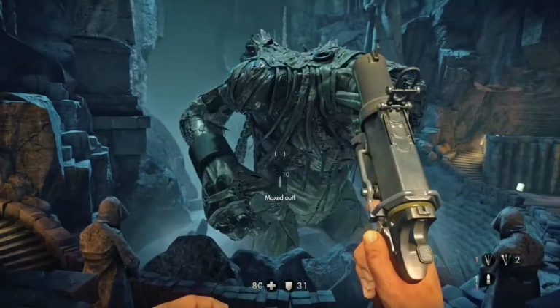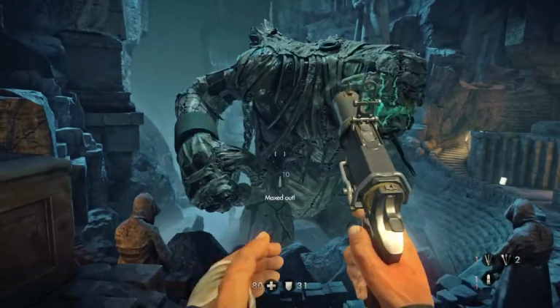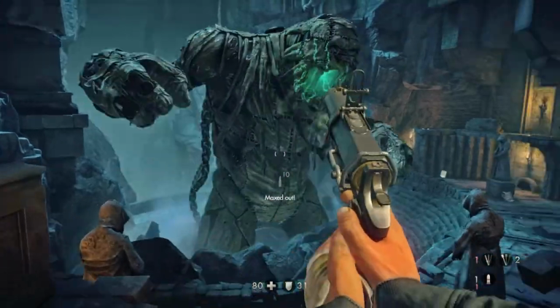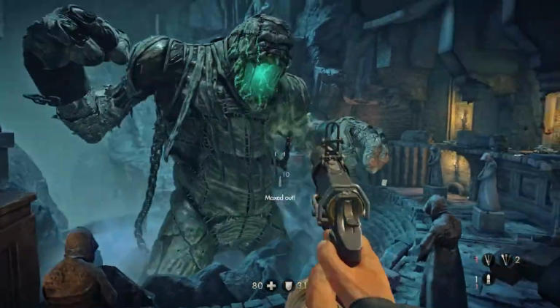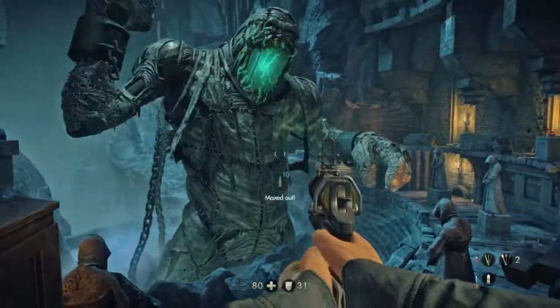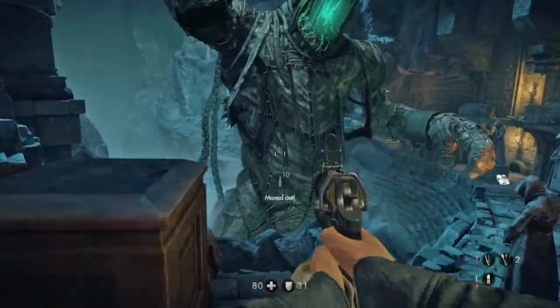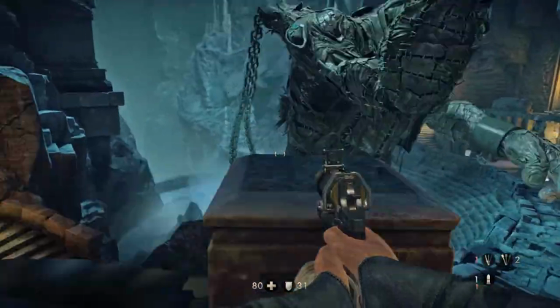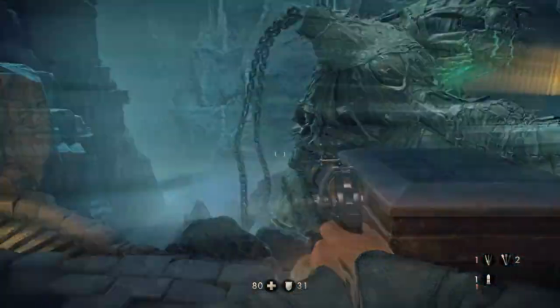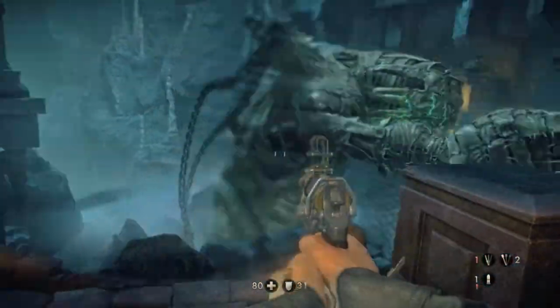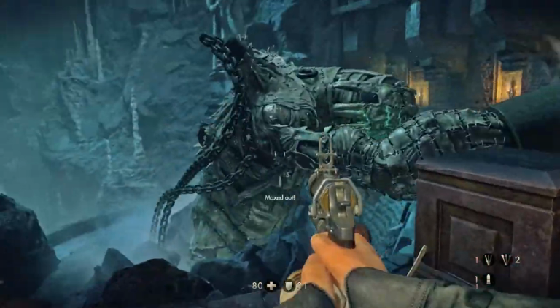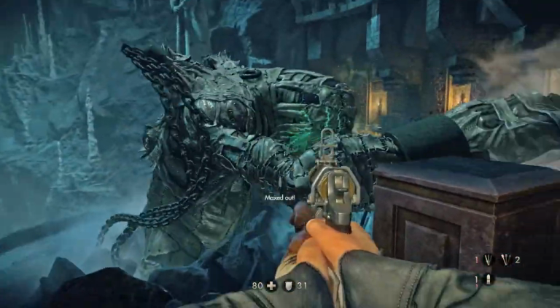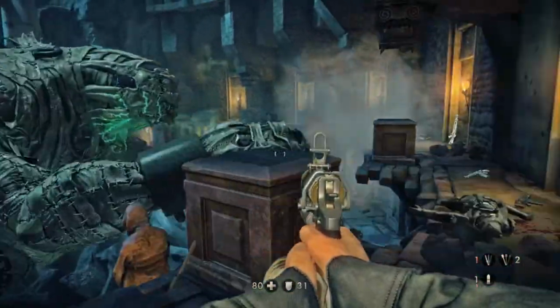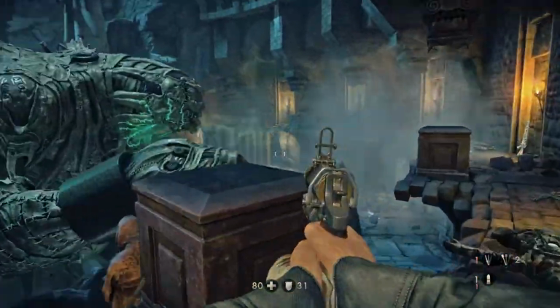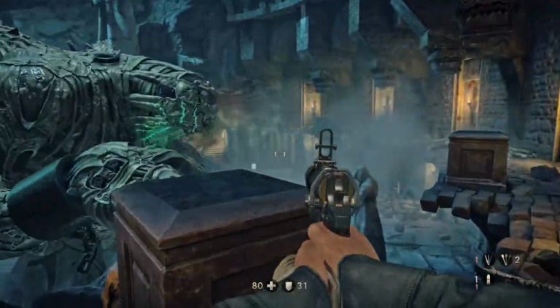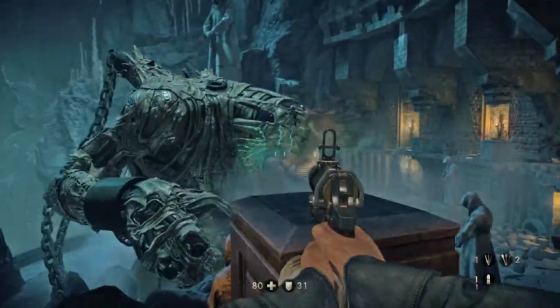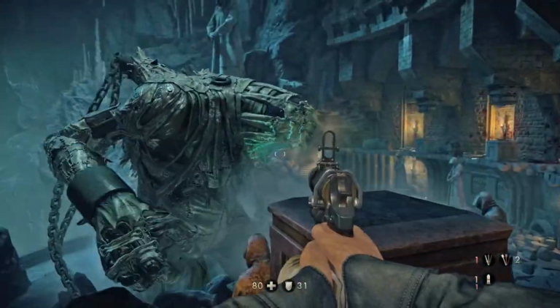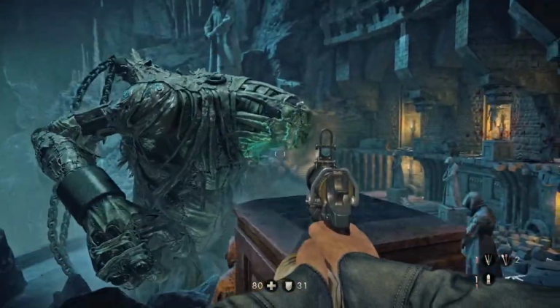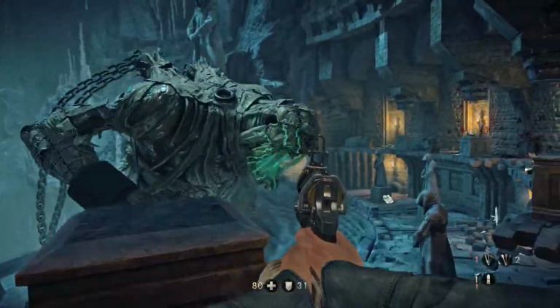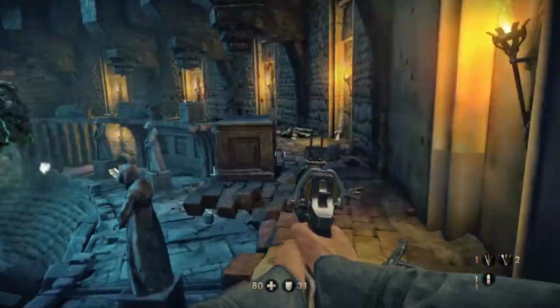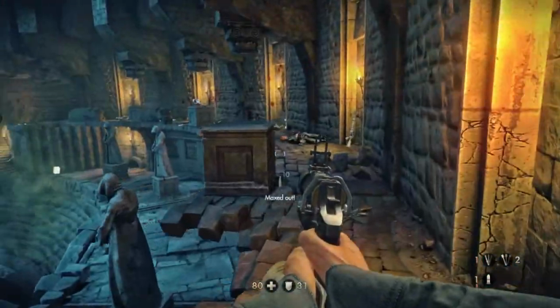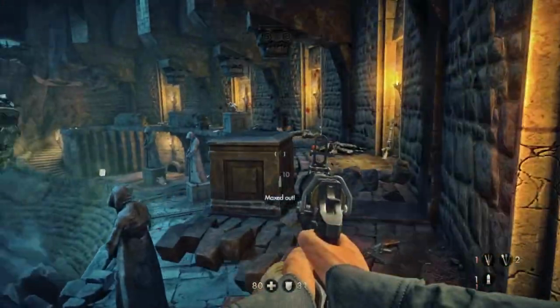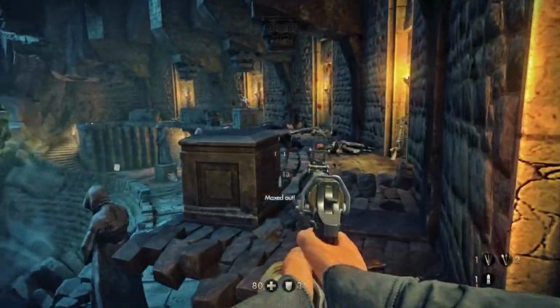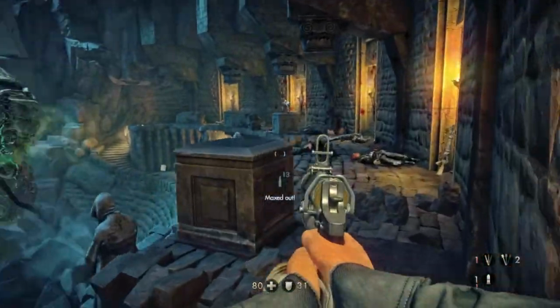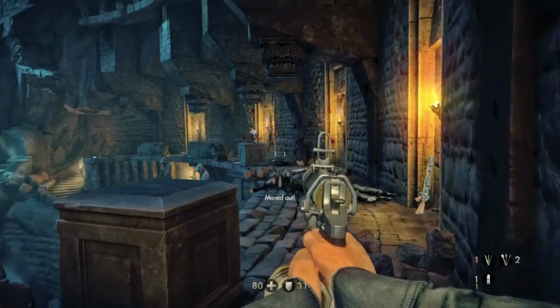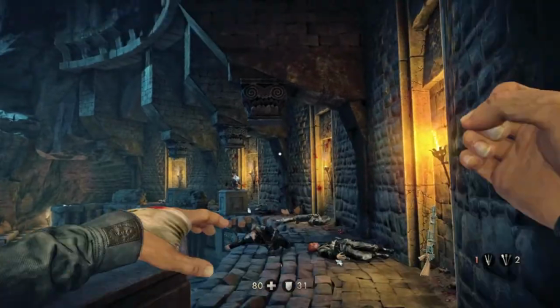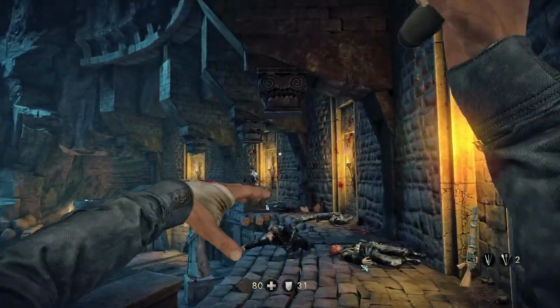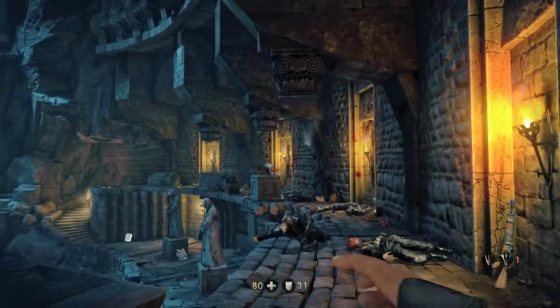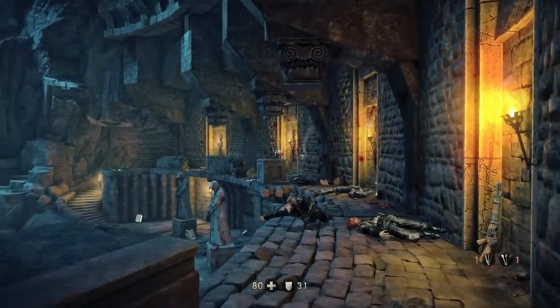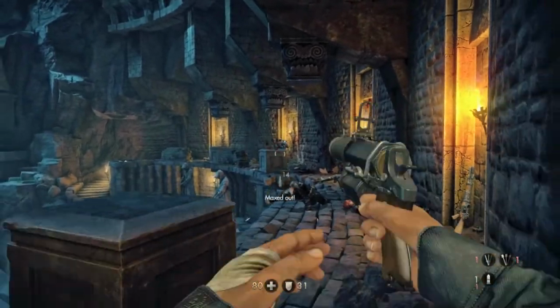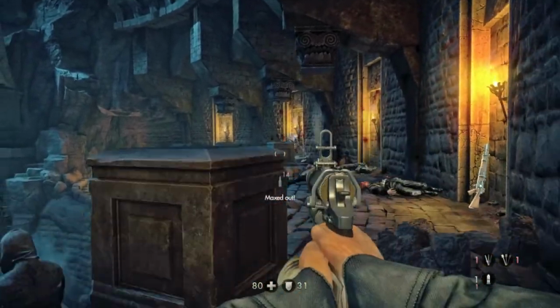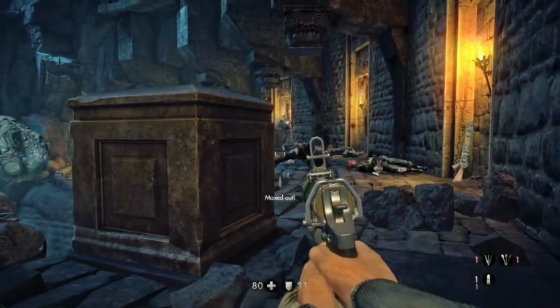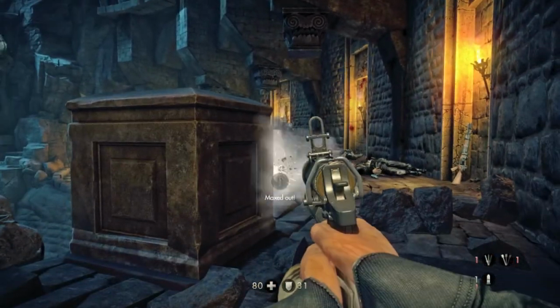You can just duck here and cover behind this pillar or the other pillar and get rid of the Nazis.